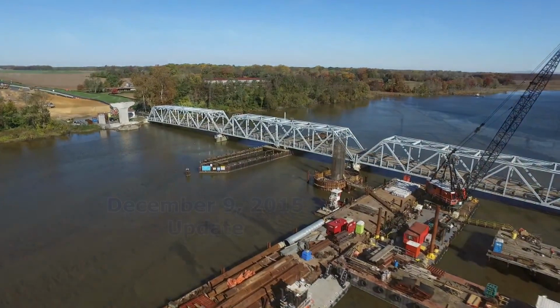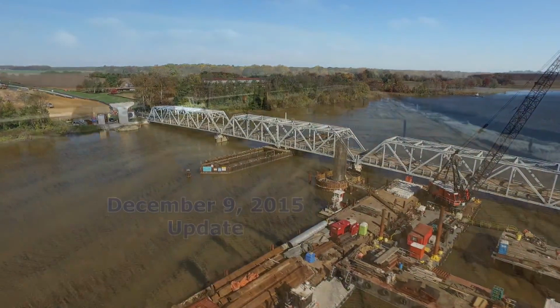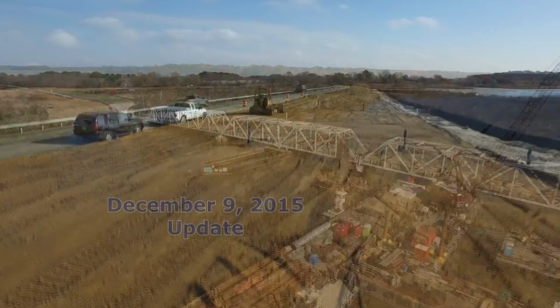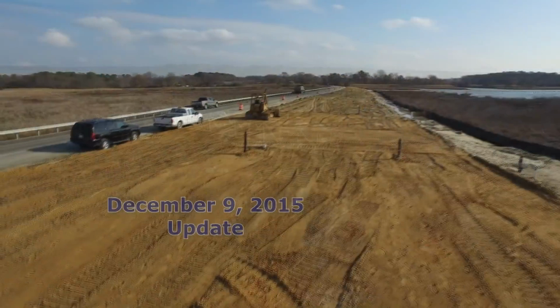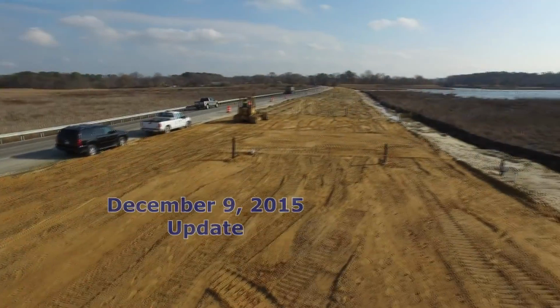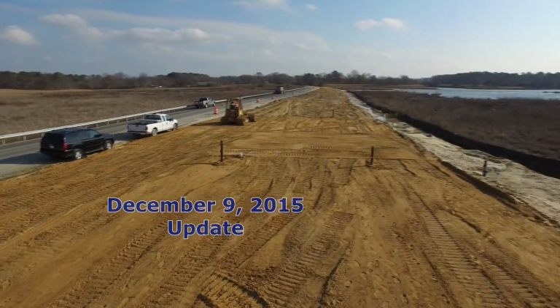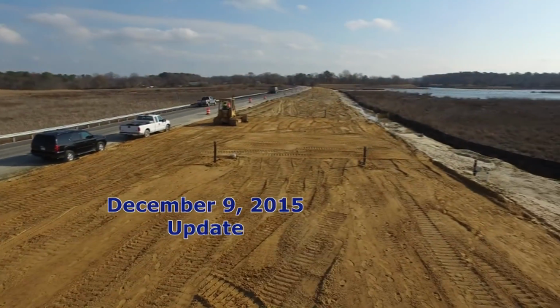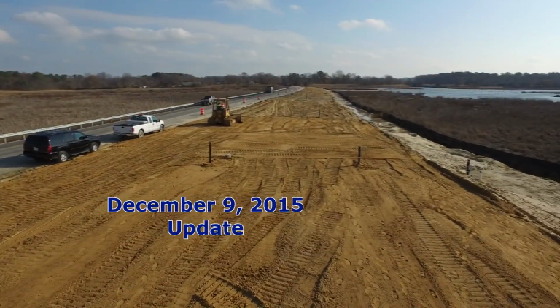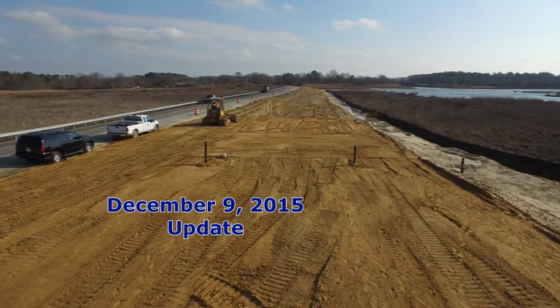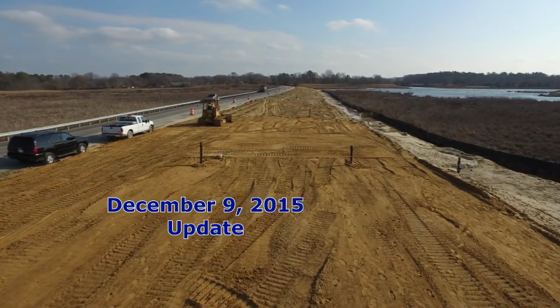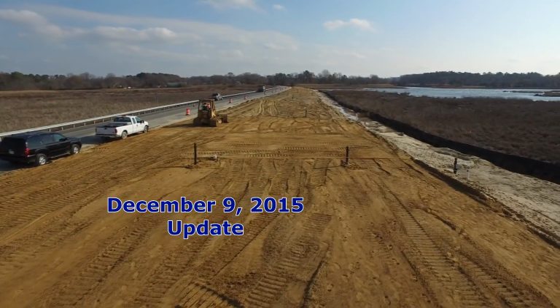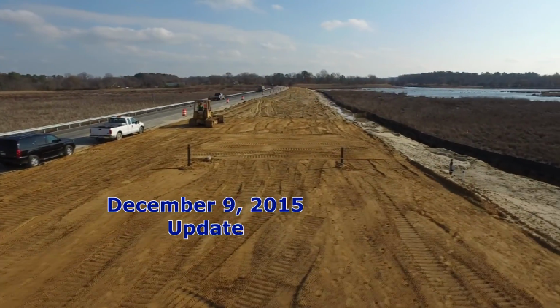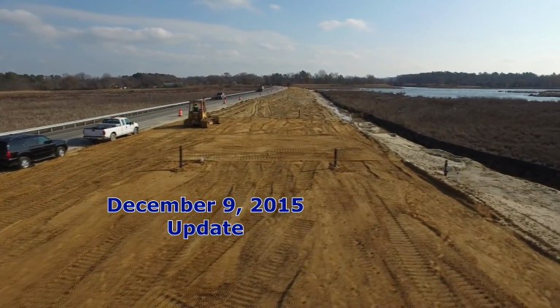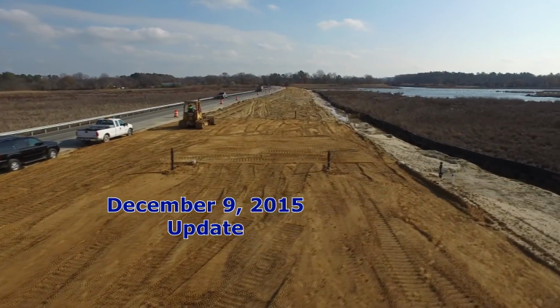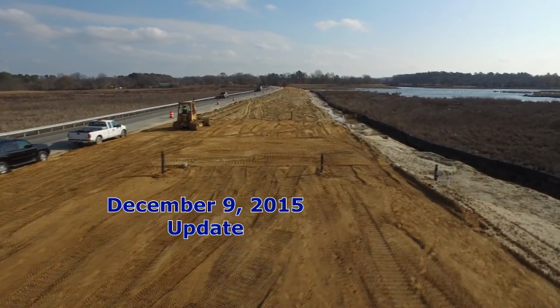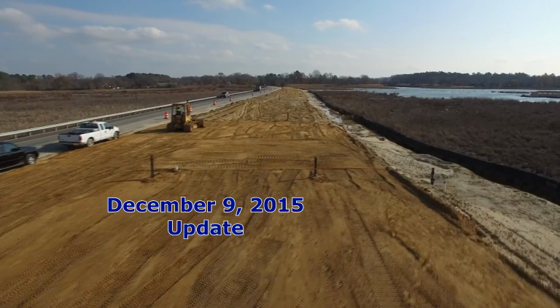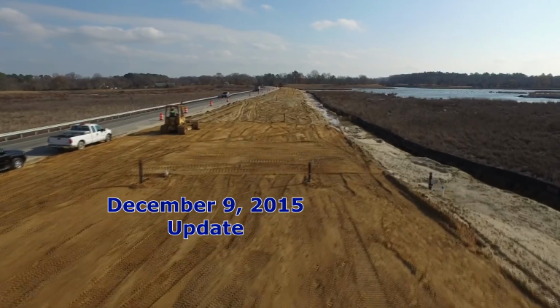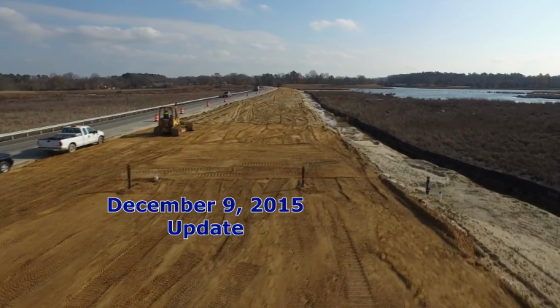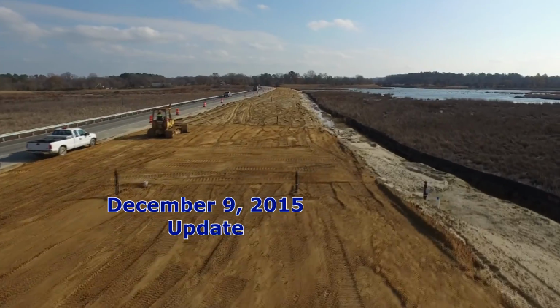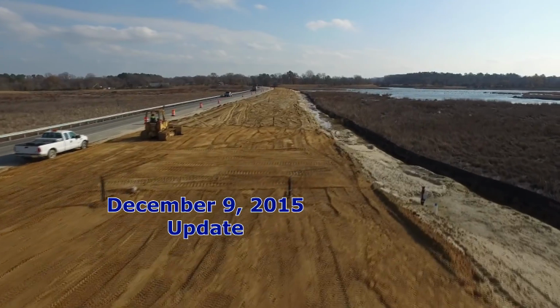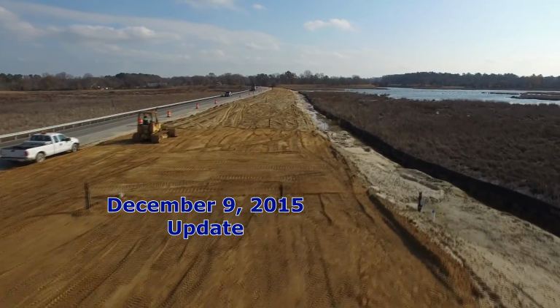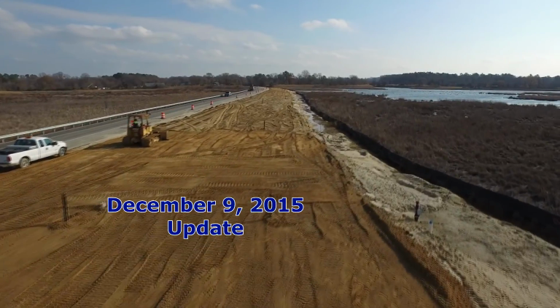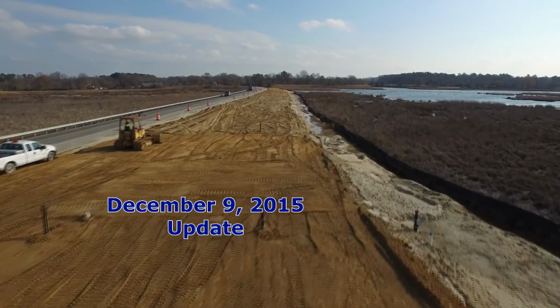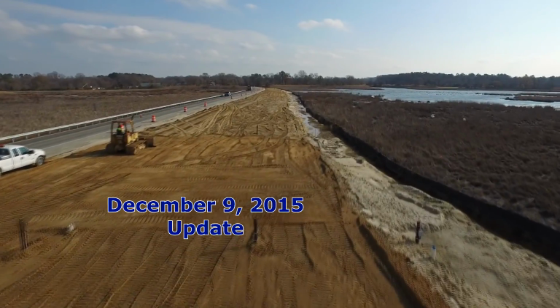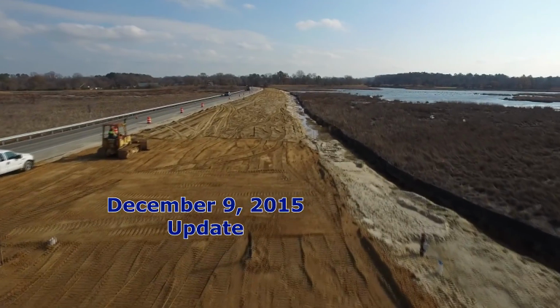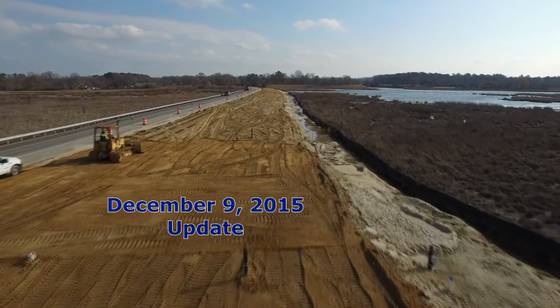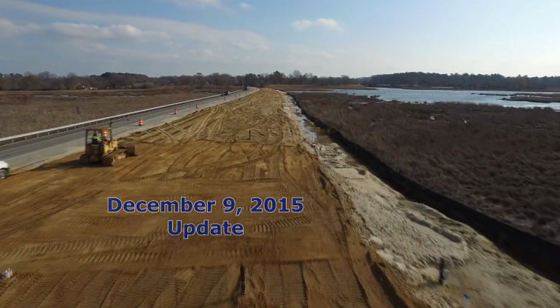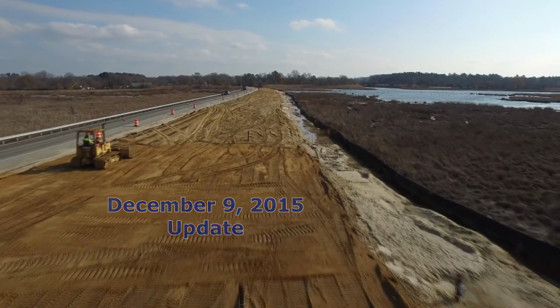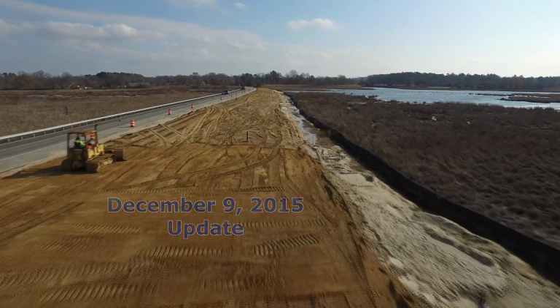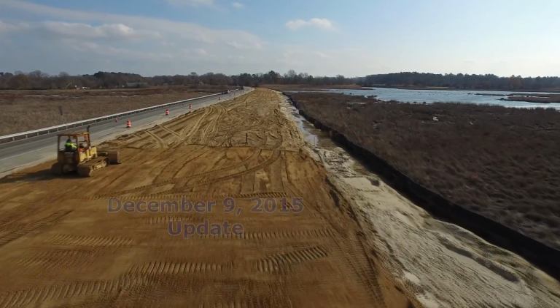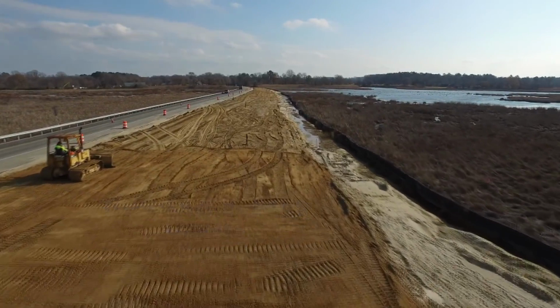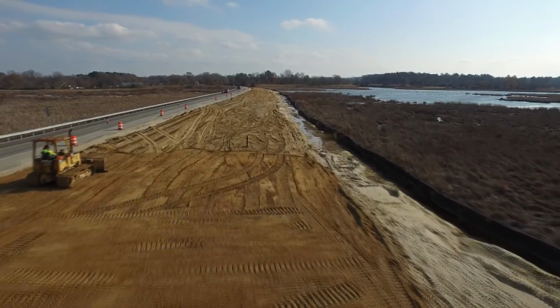December 9th: embankment construction has resumed as the first quarantine ends.